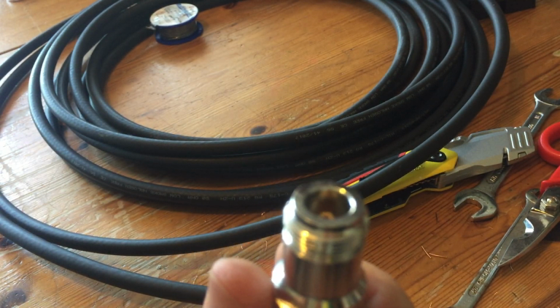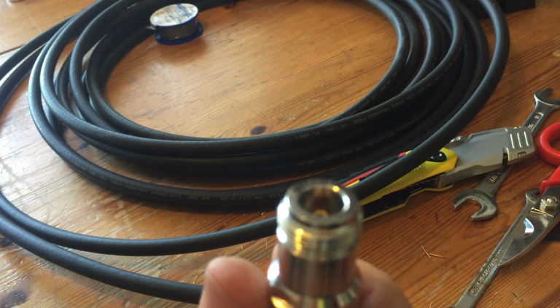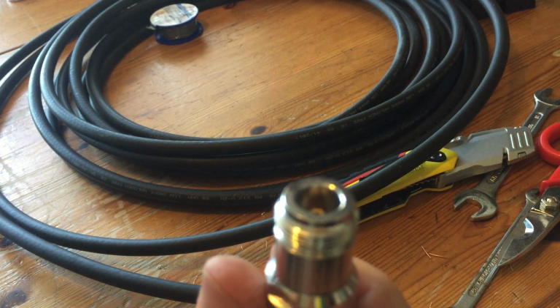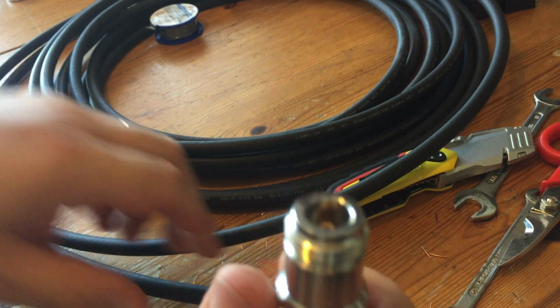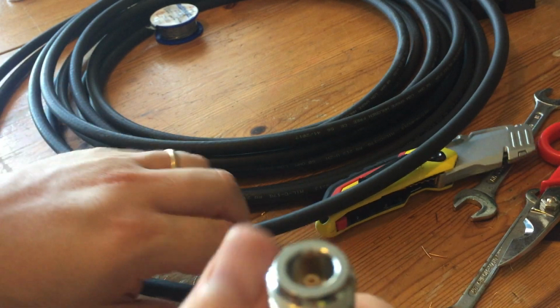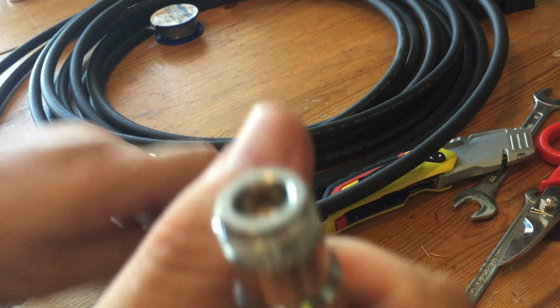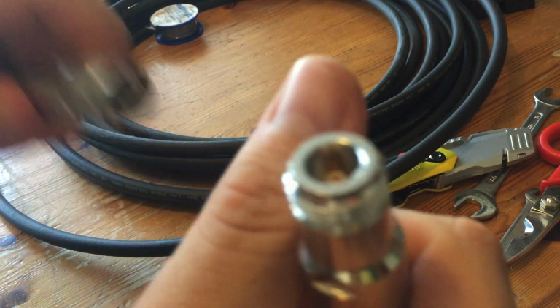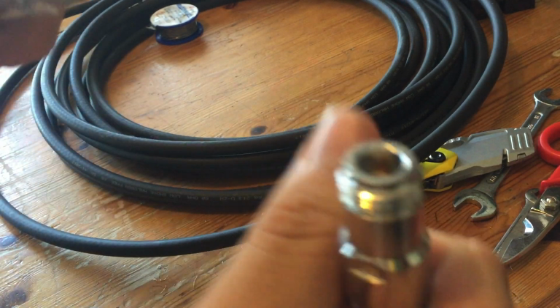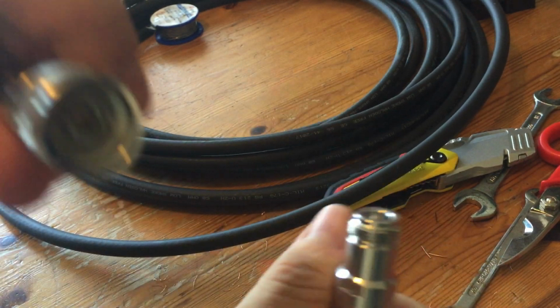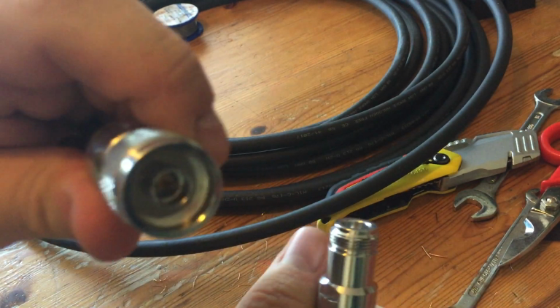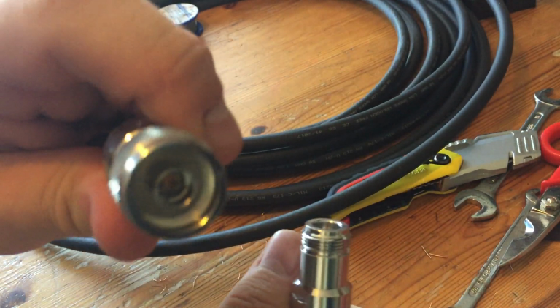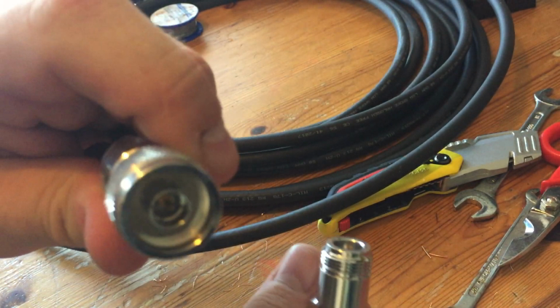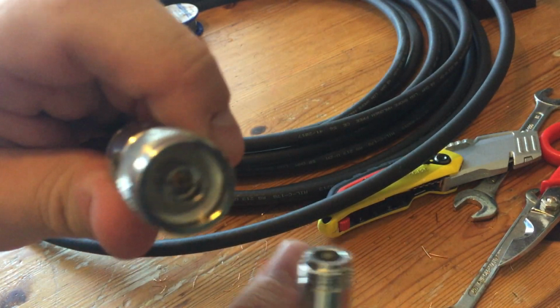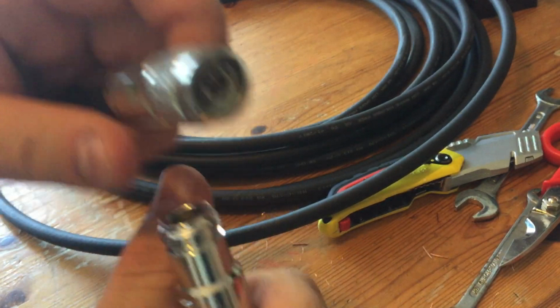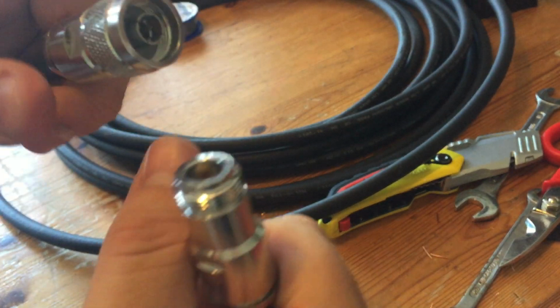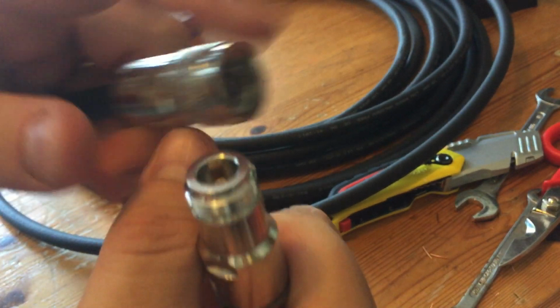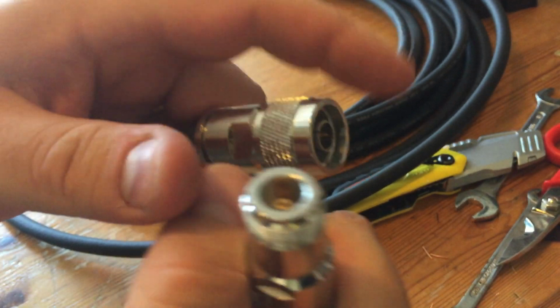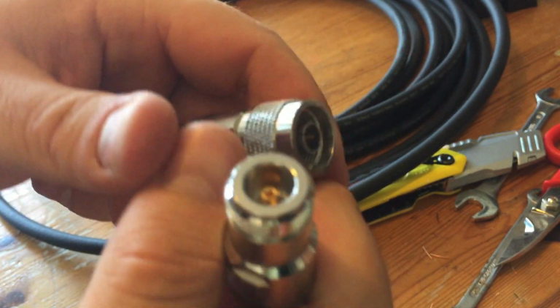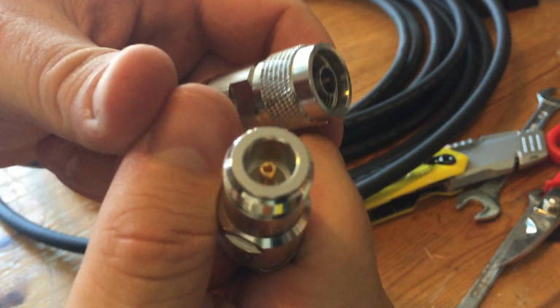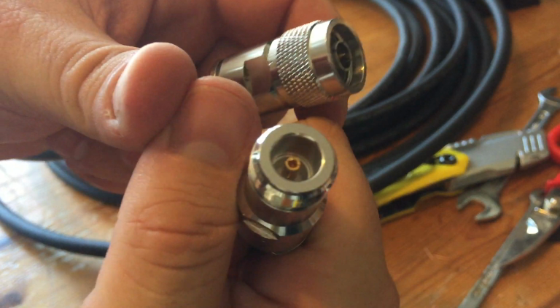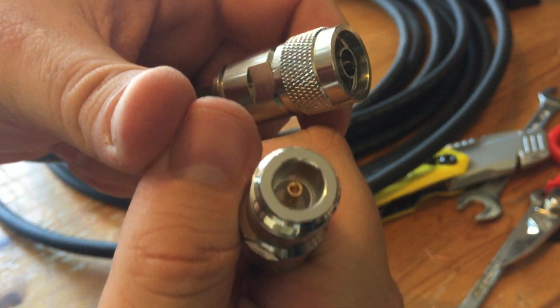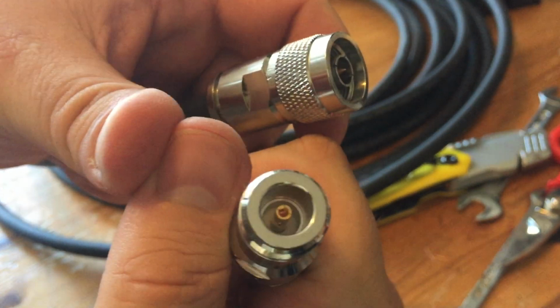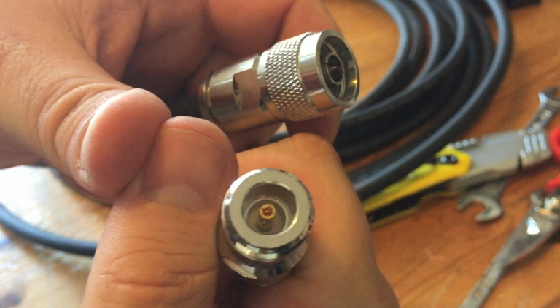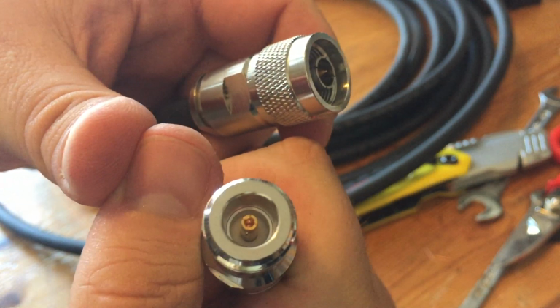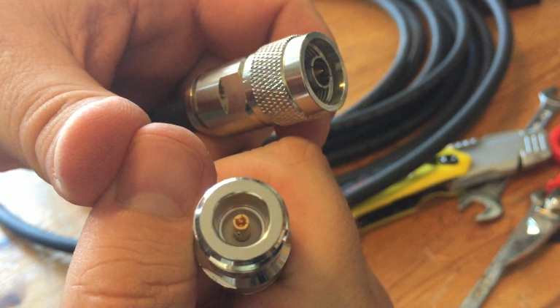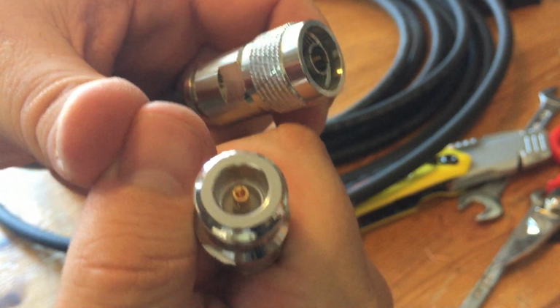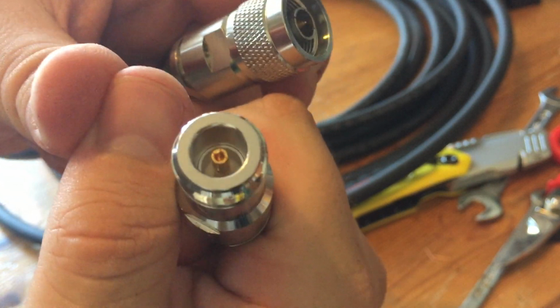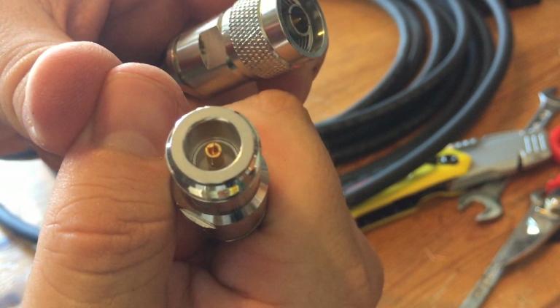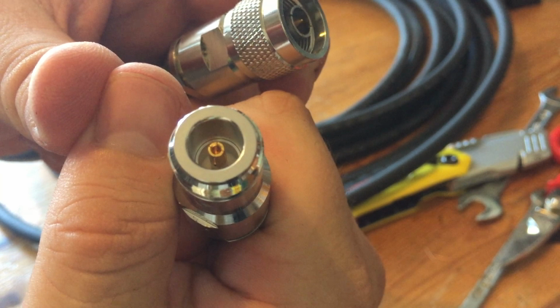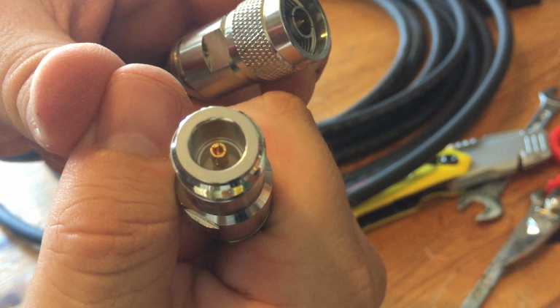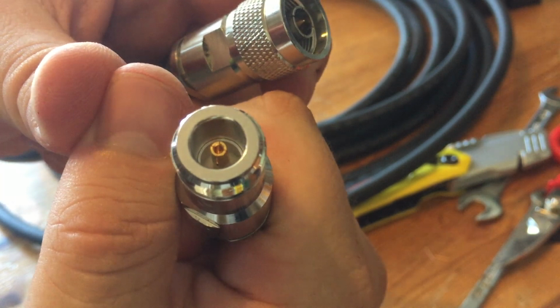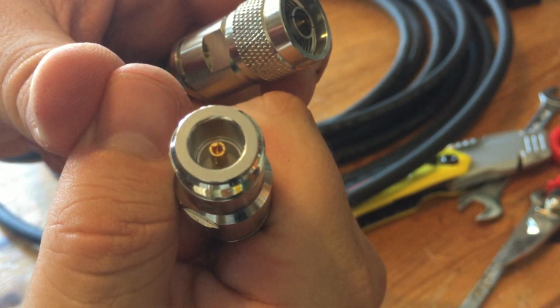And obviously the pin for the male goes into the hole of the pin for the female.